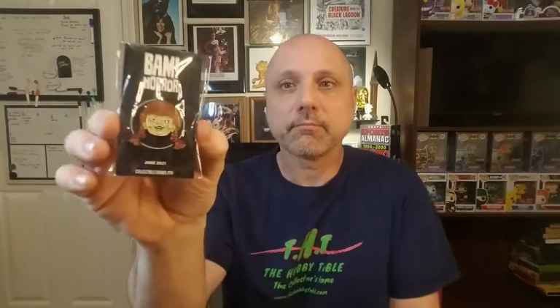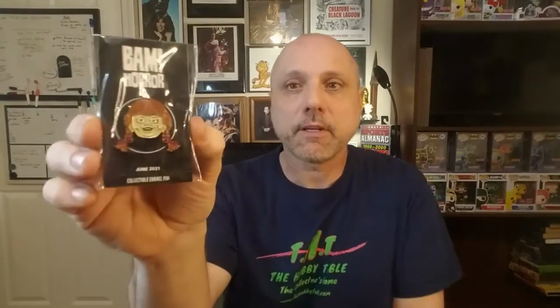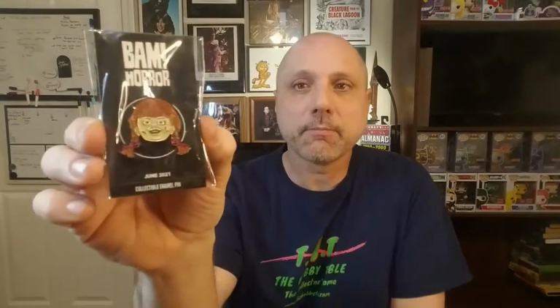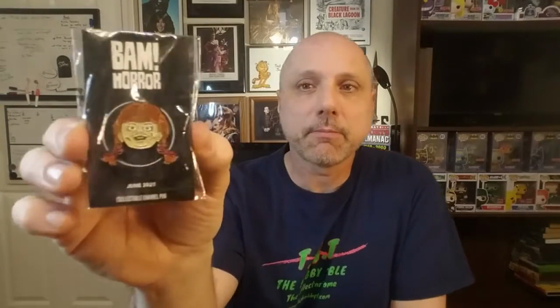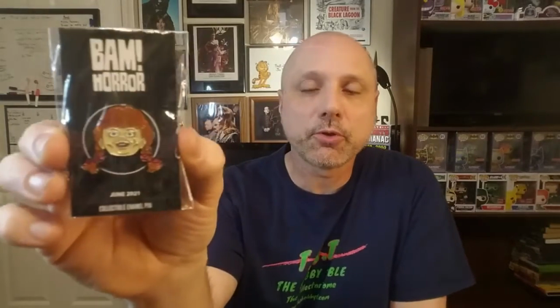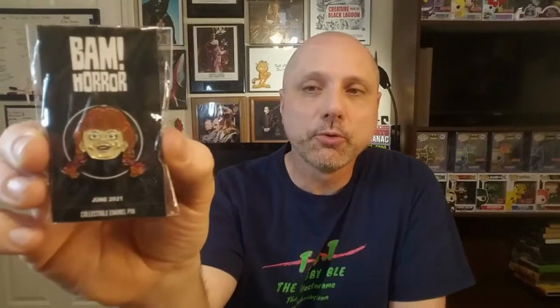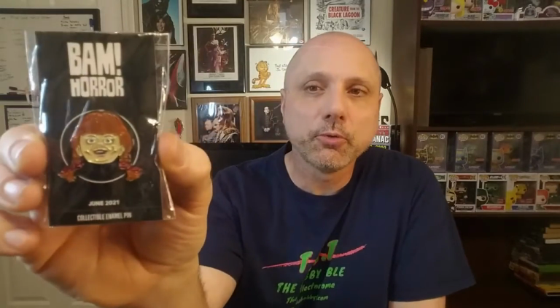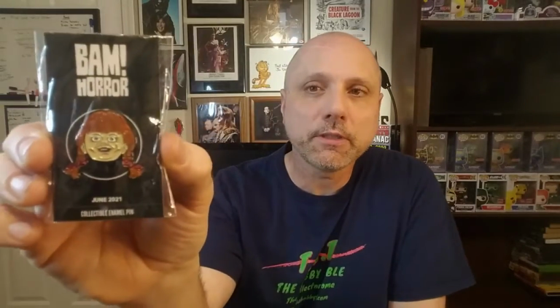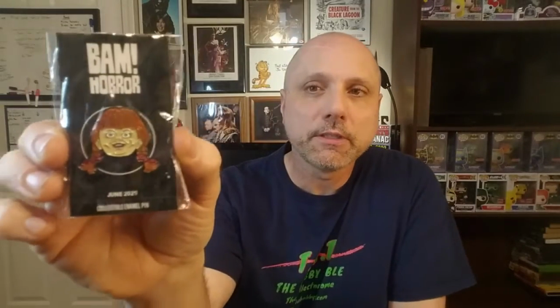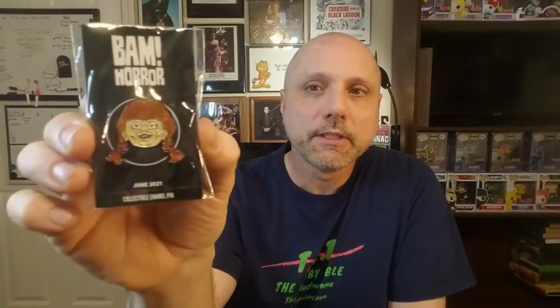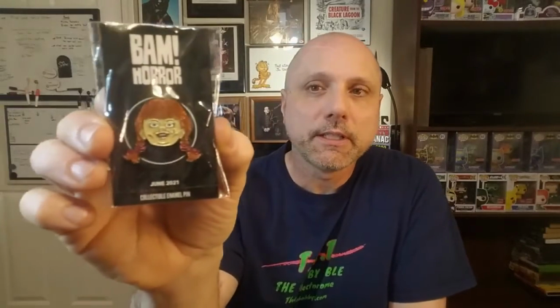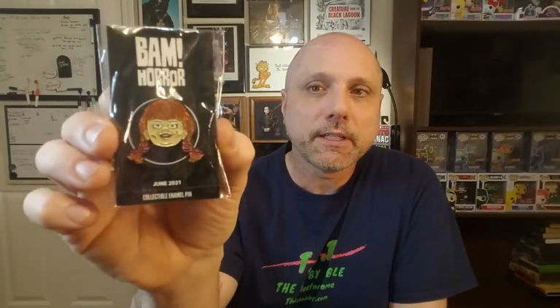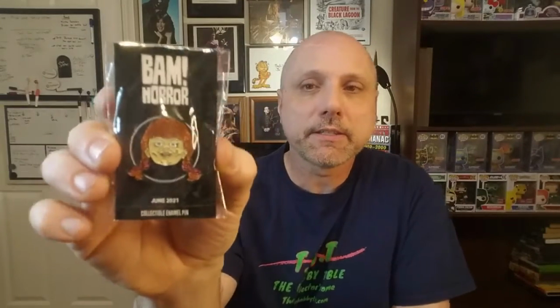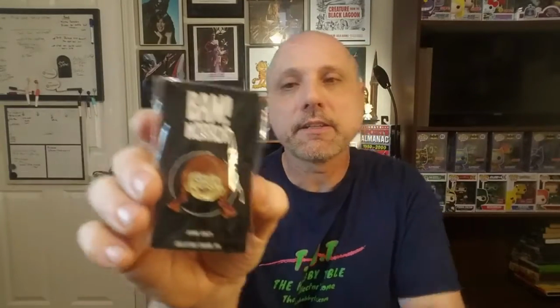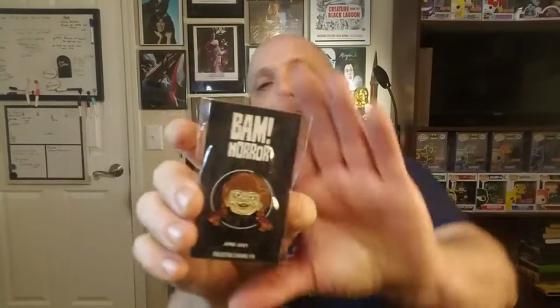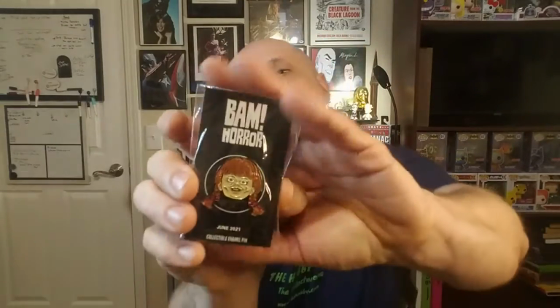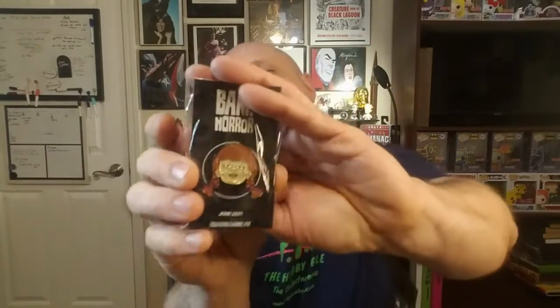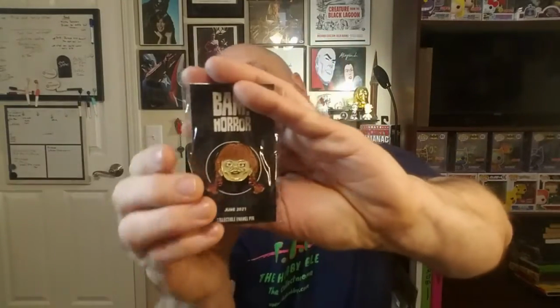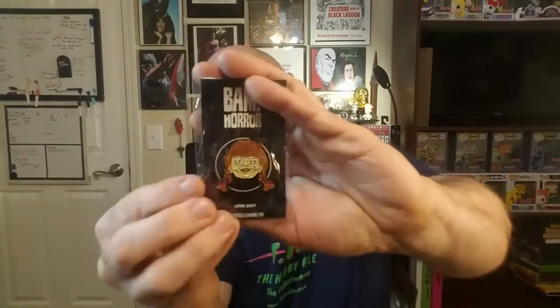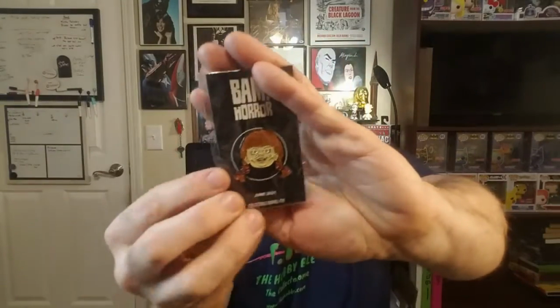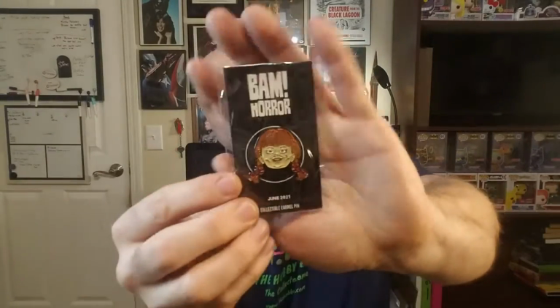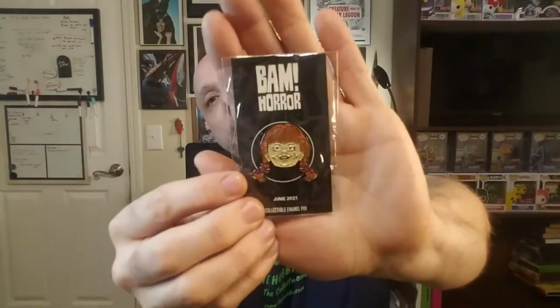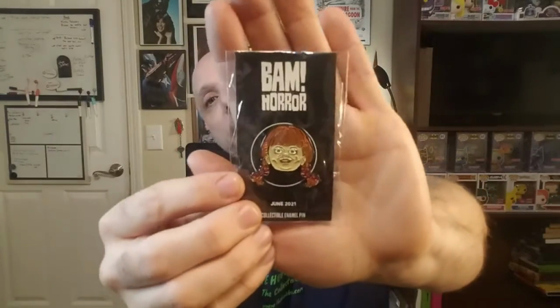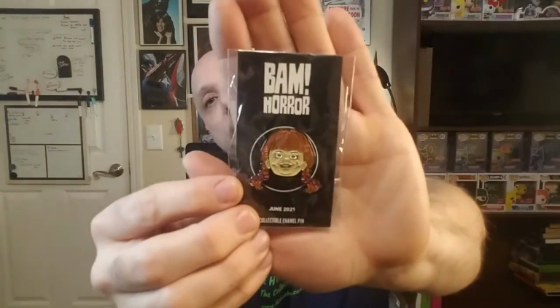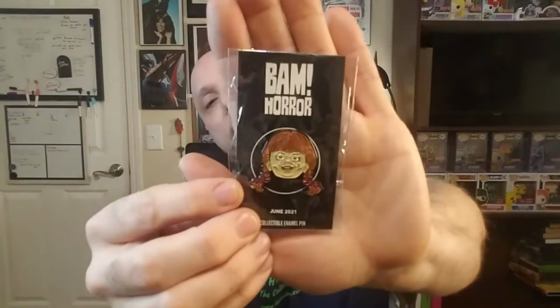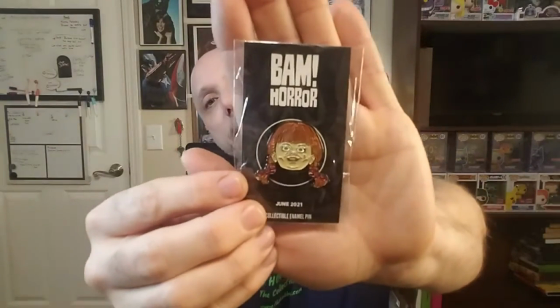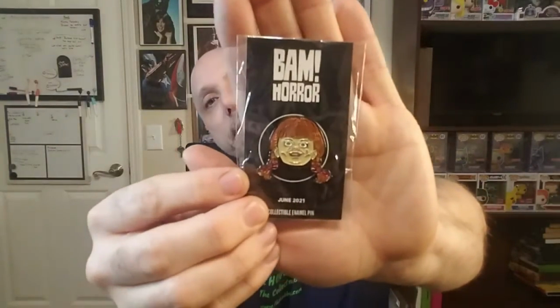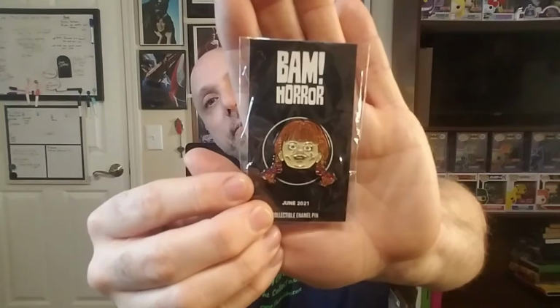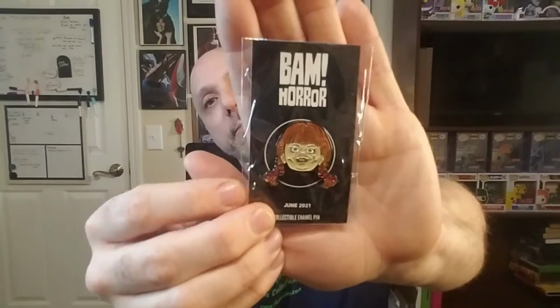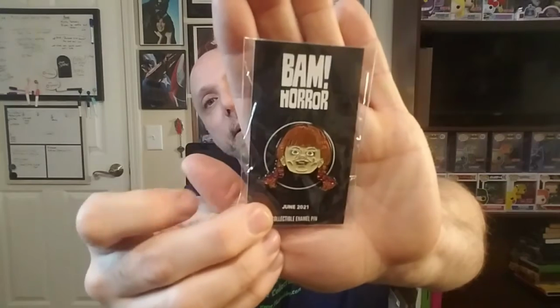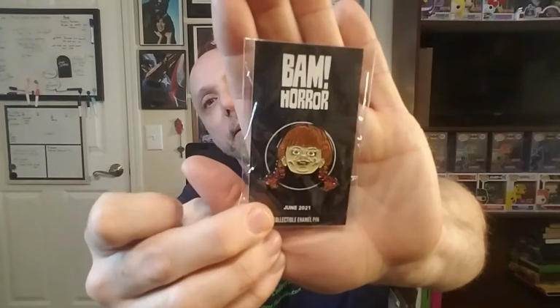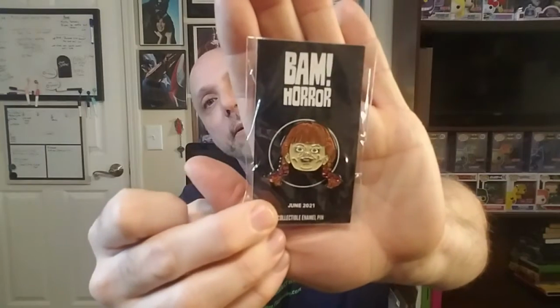Item number two is the enamel pen, and that is from Annabelle.